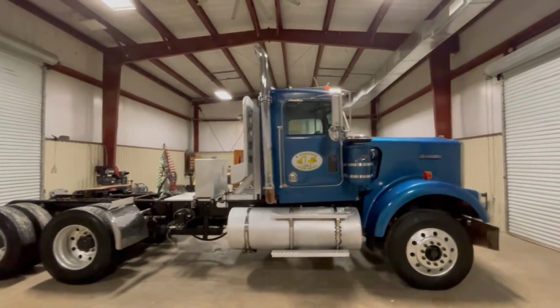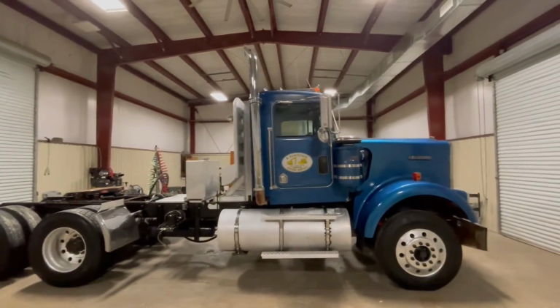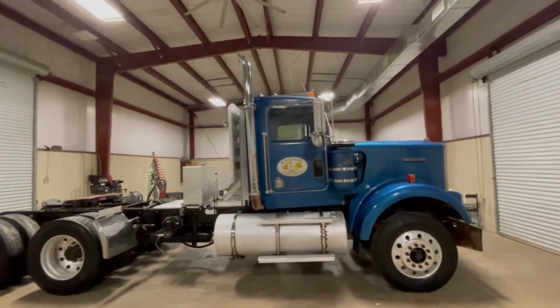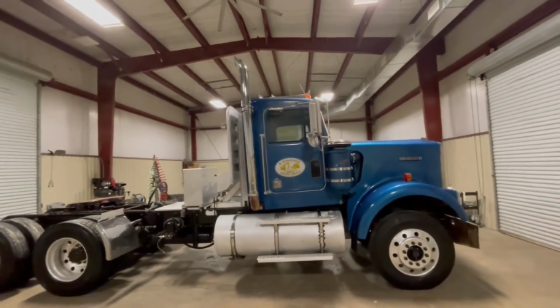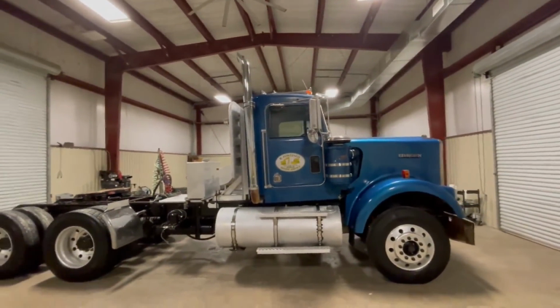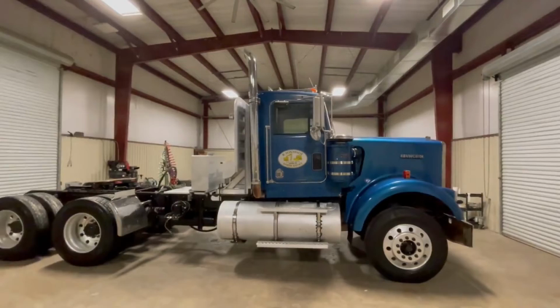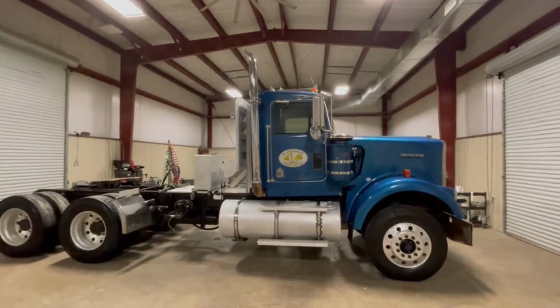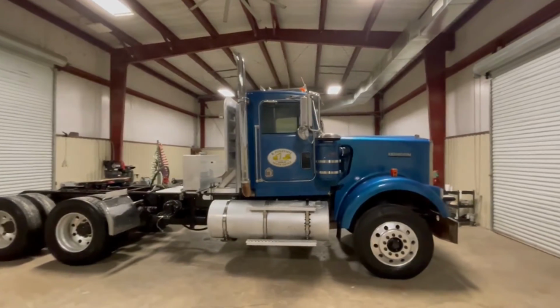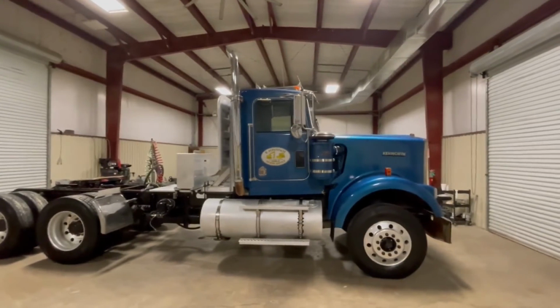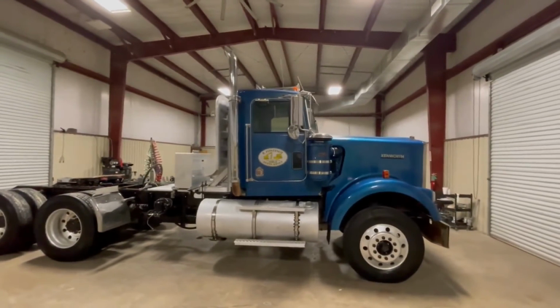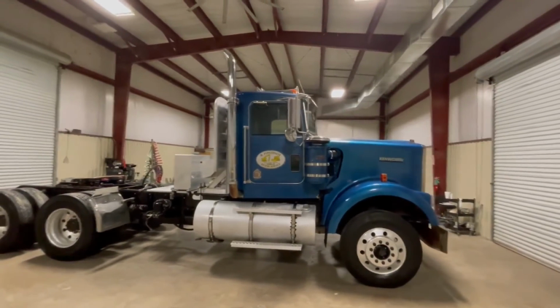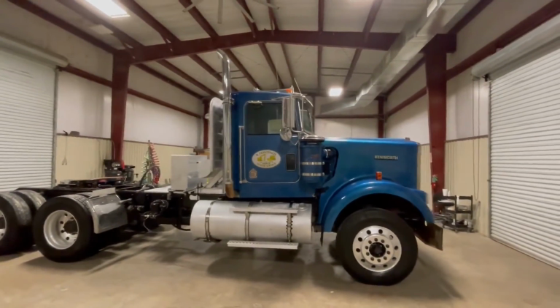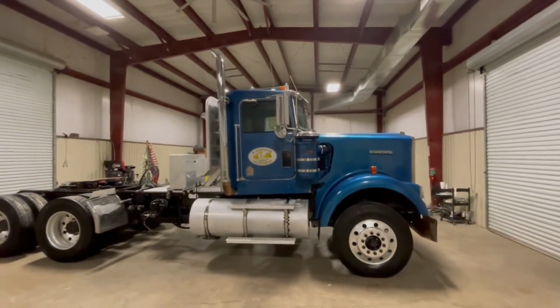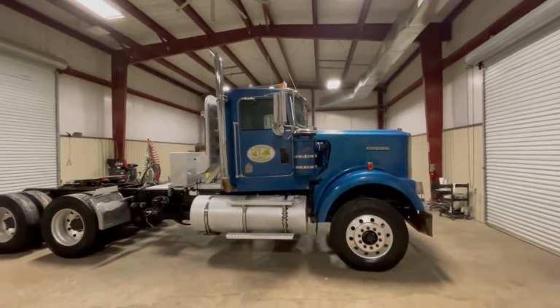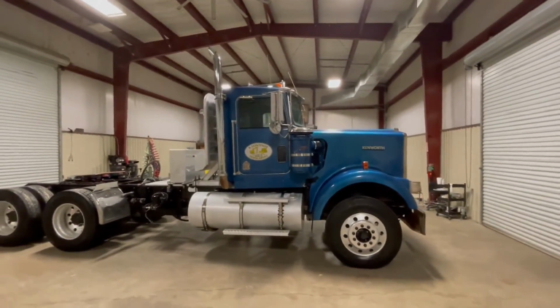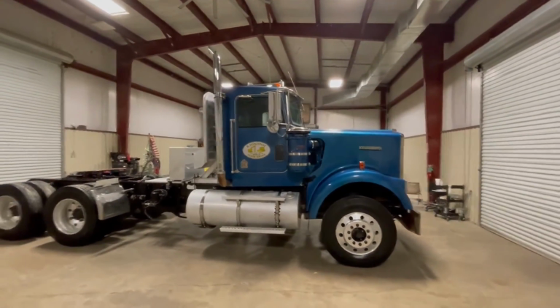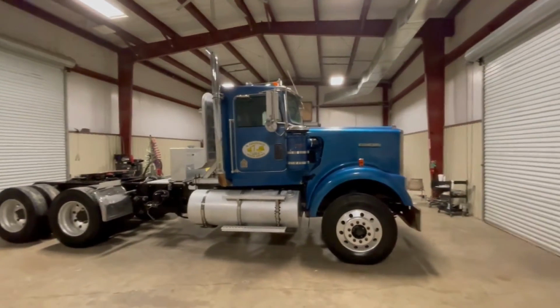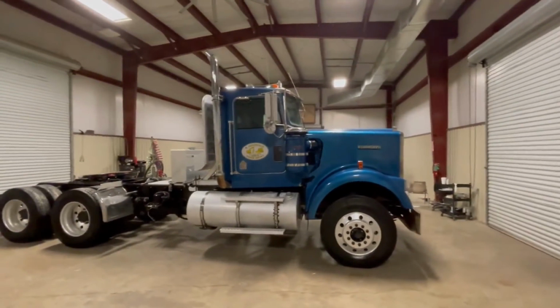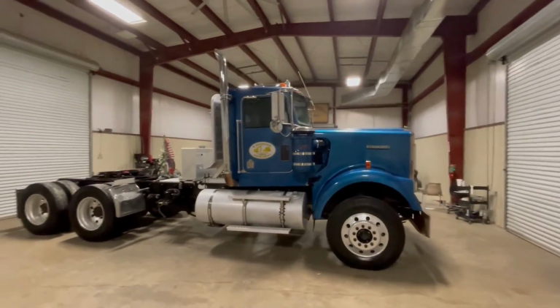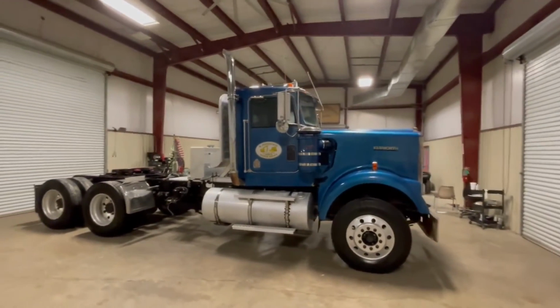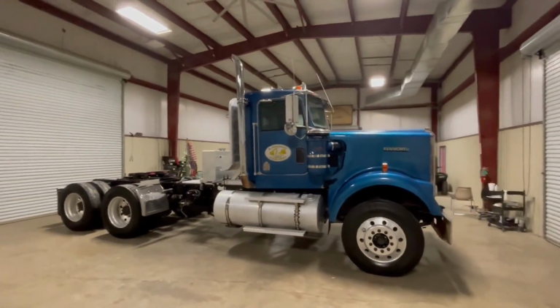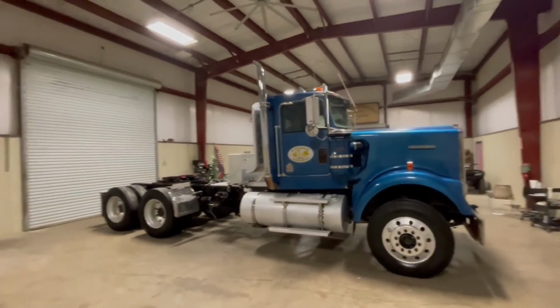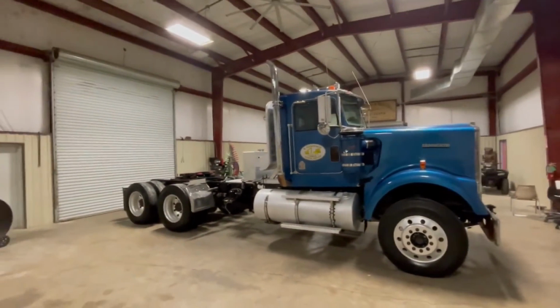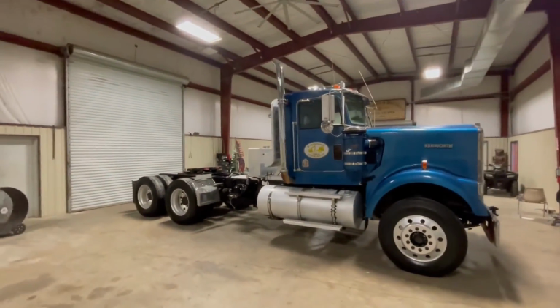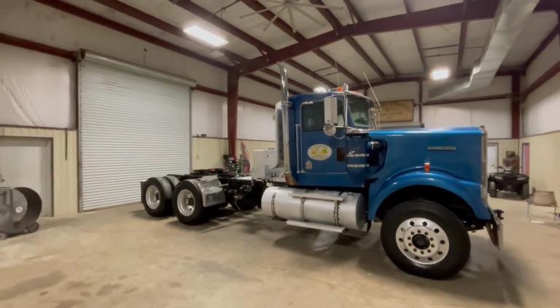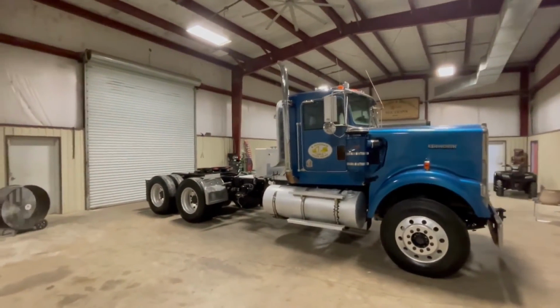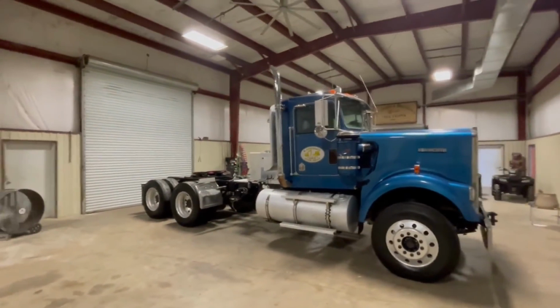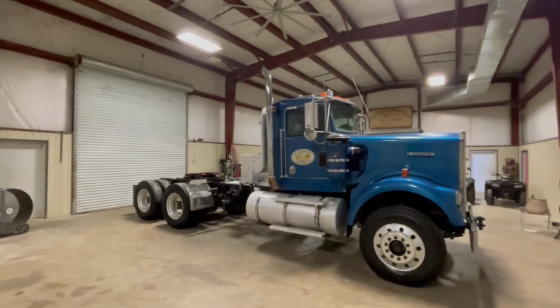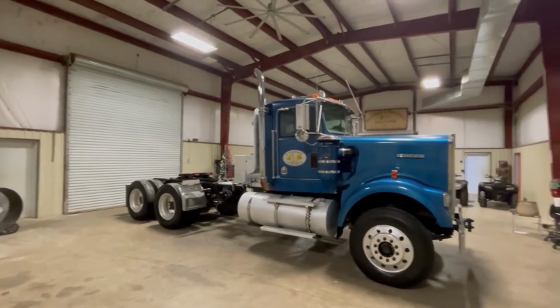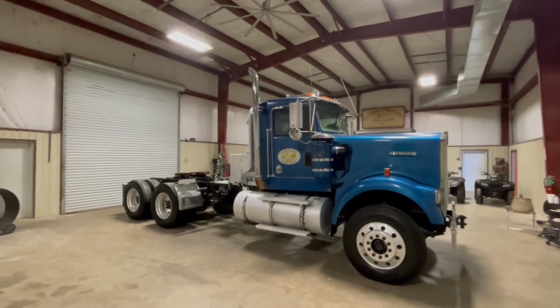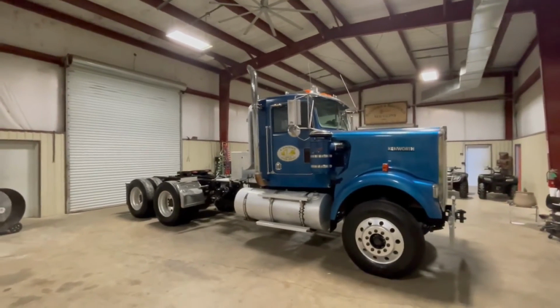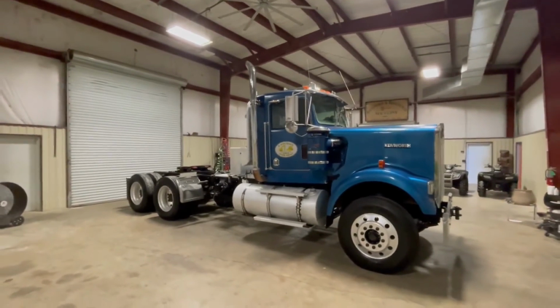Like I said, a local contractor had this, he's getting out of the business. He was an owner-operator, that's why his truck's in the shape it is — he's the only one driving and using this truck.